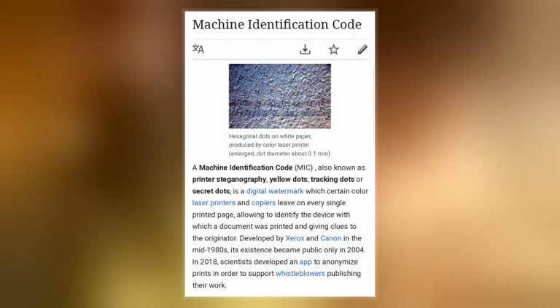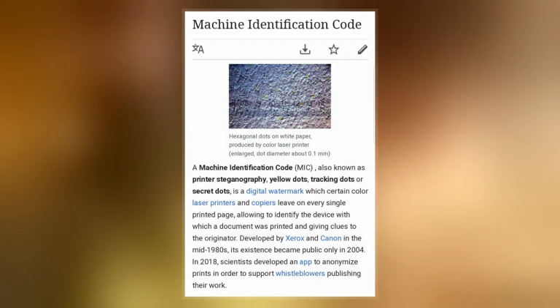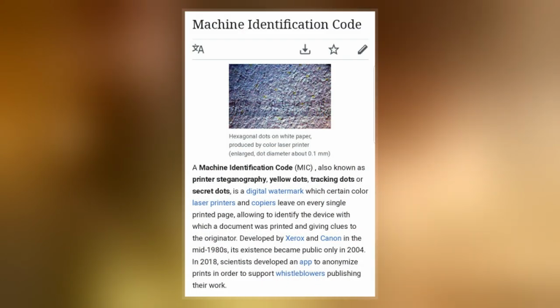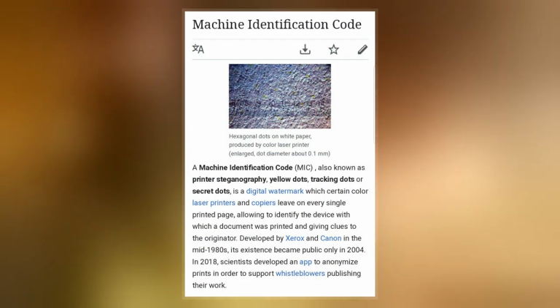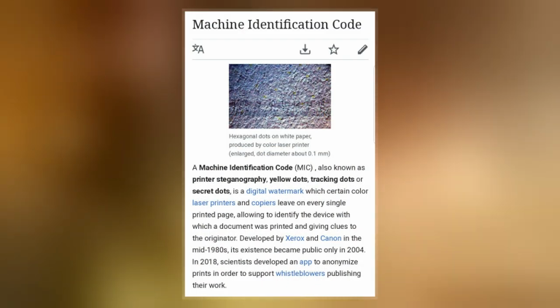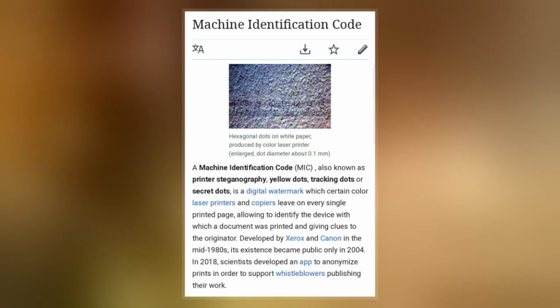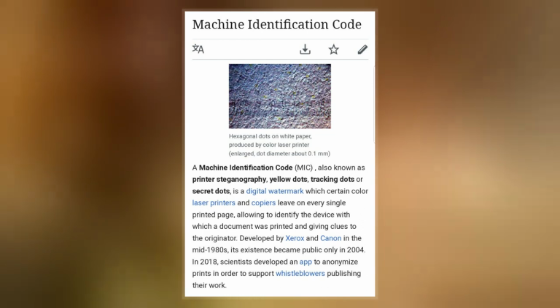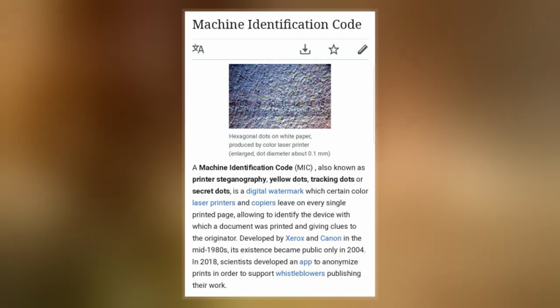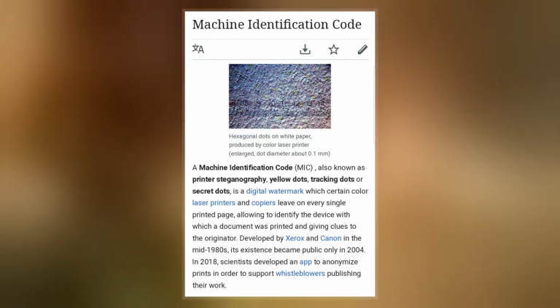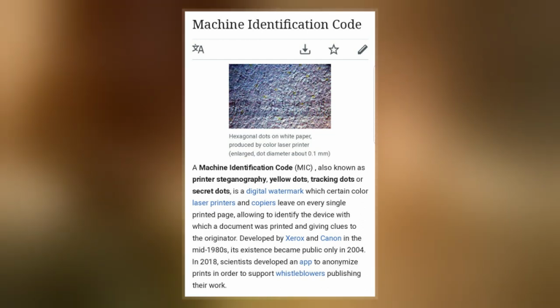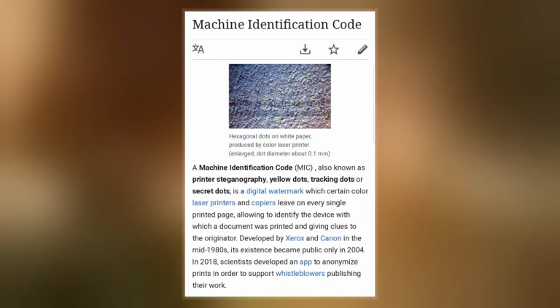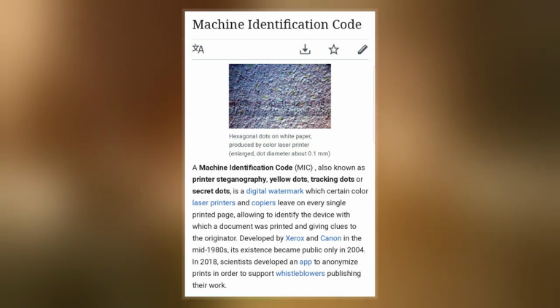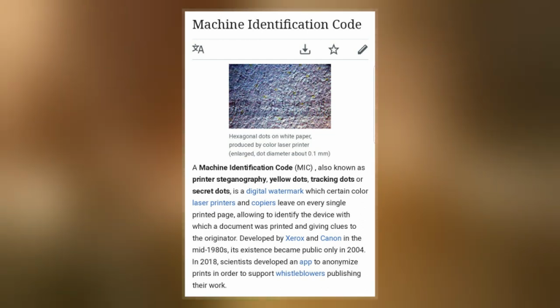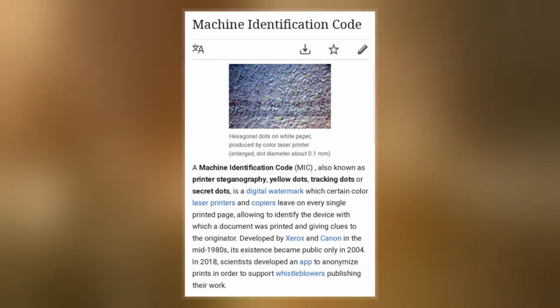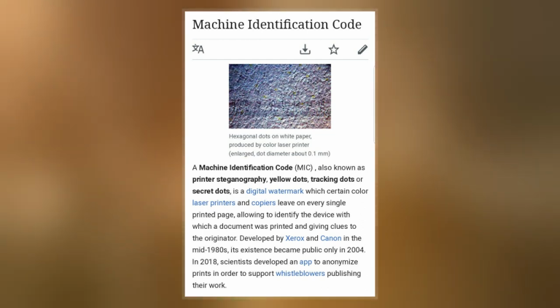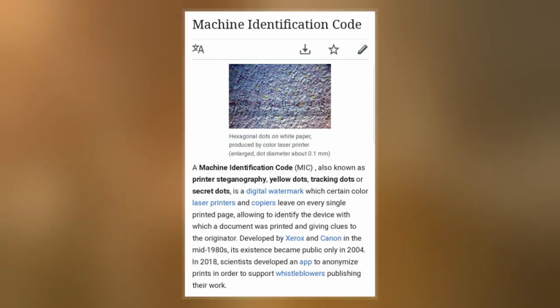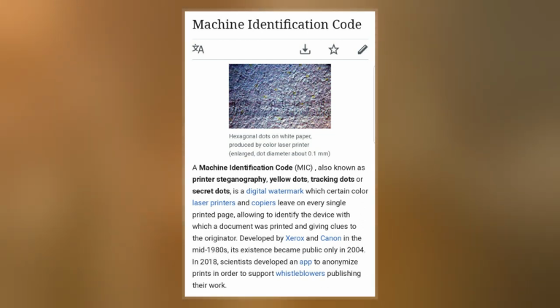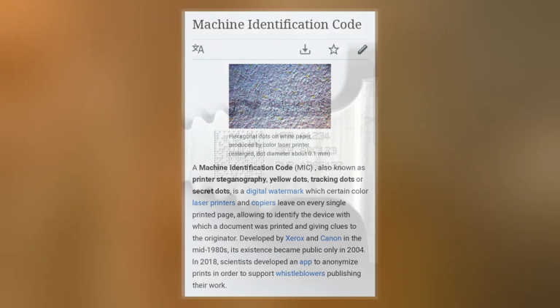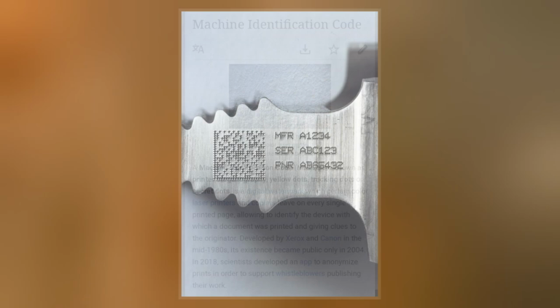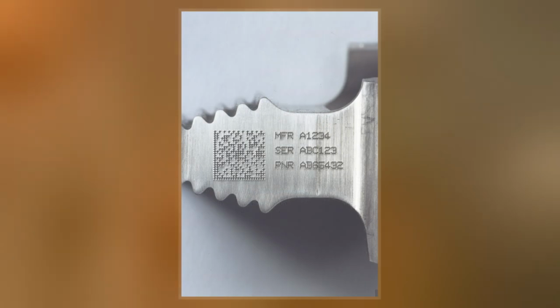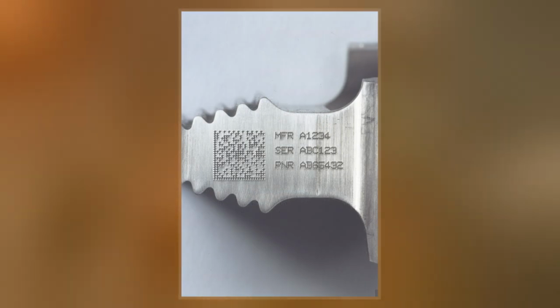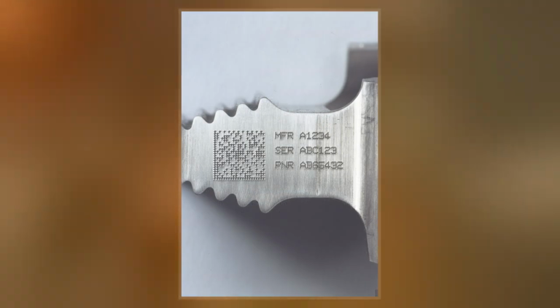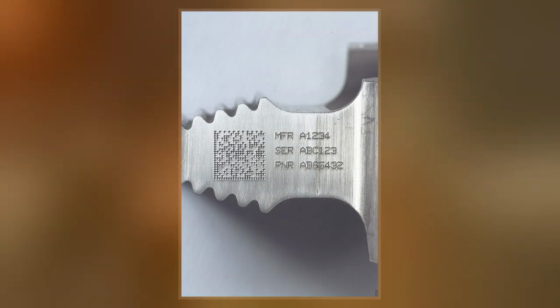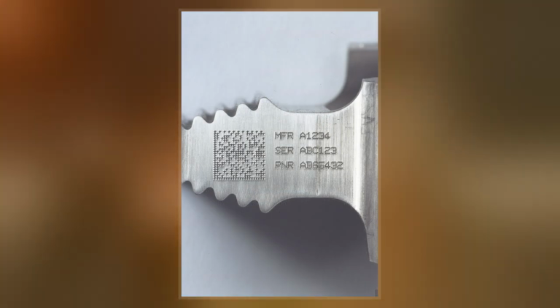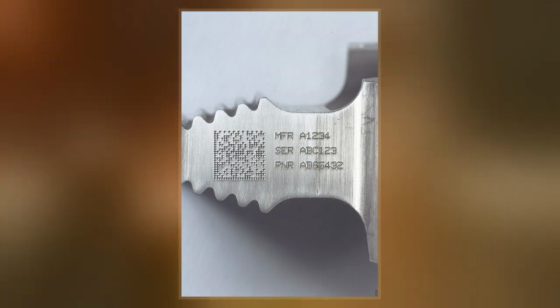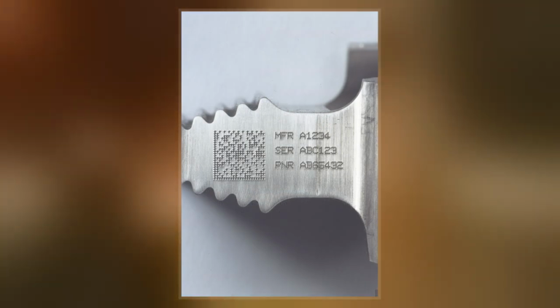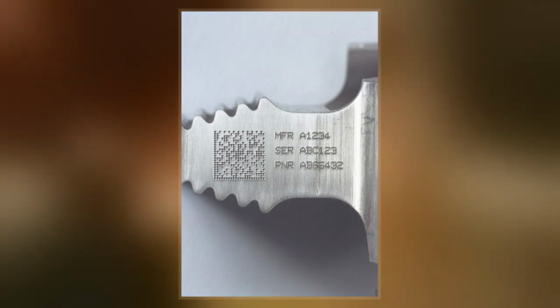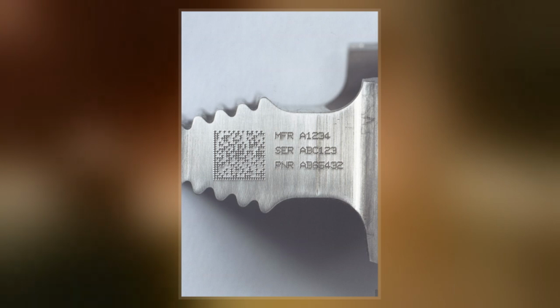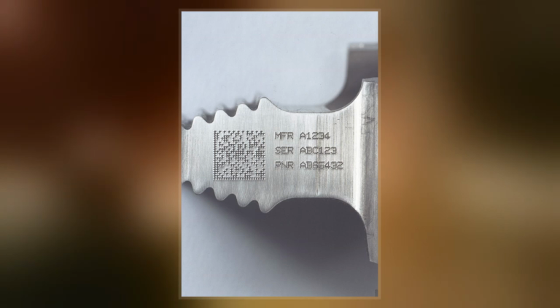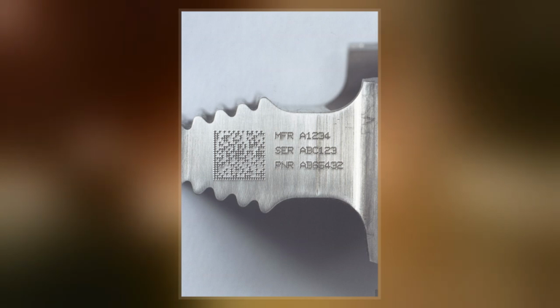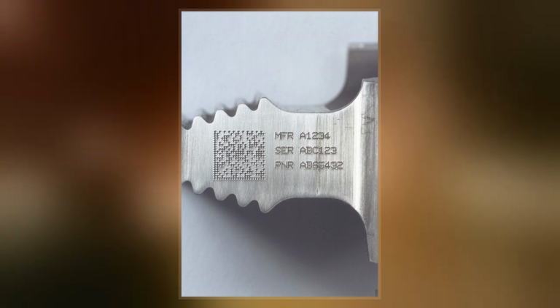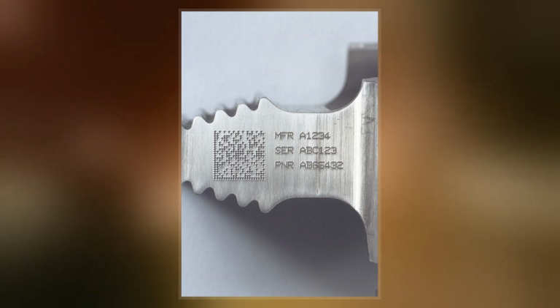In 2018, scientists developed privacy software to anonymize prints in order to support whistleblowers publishing their work.